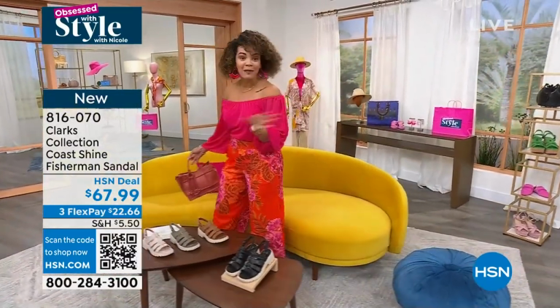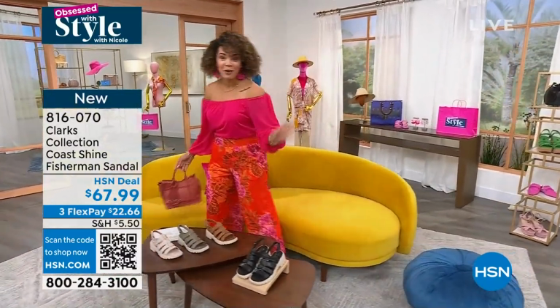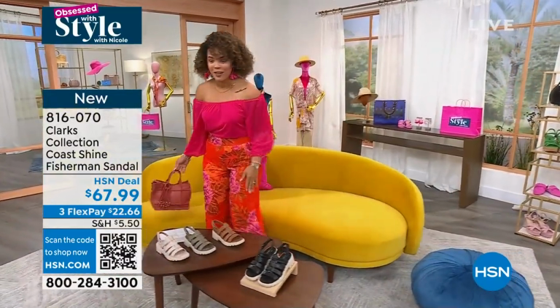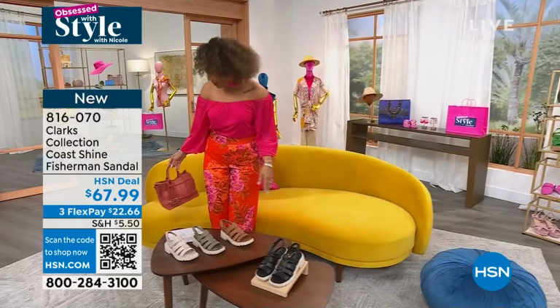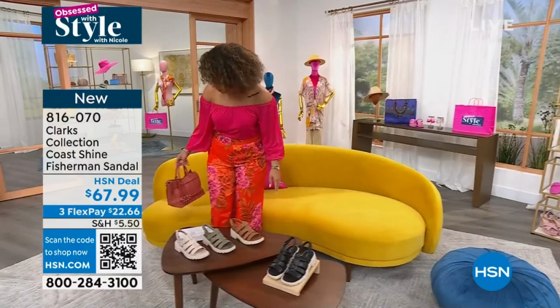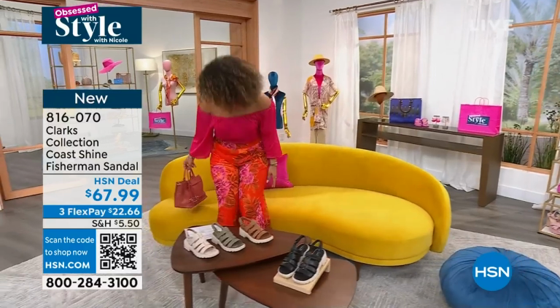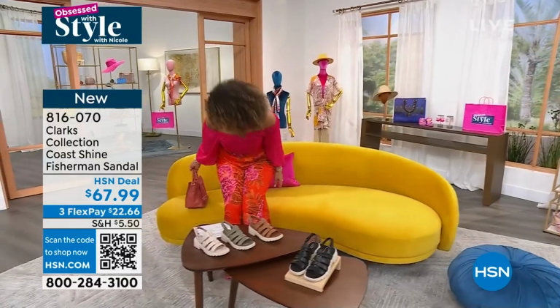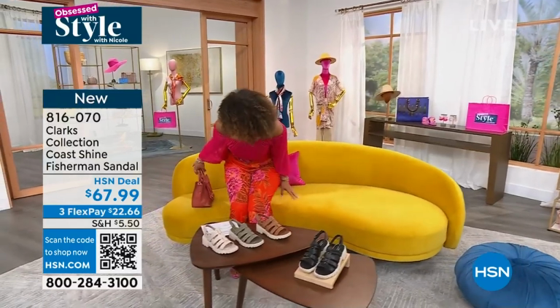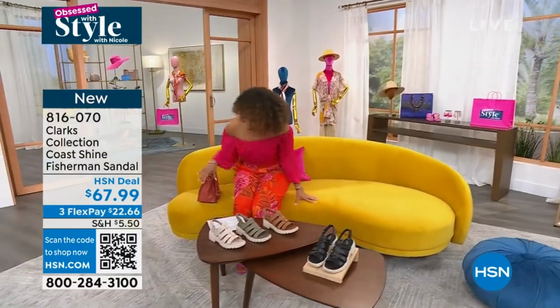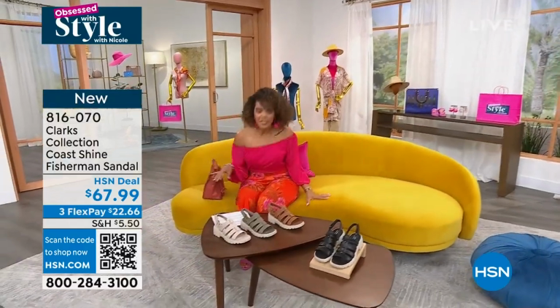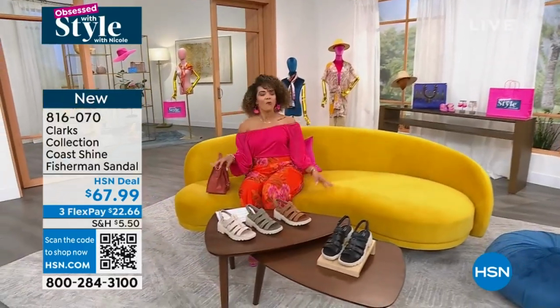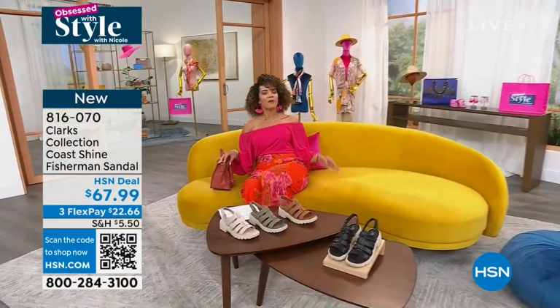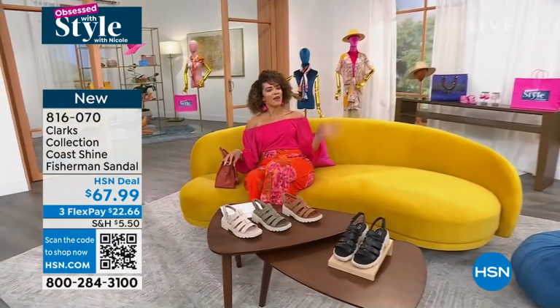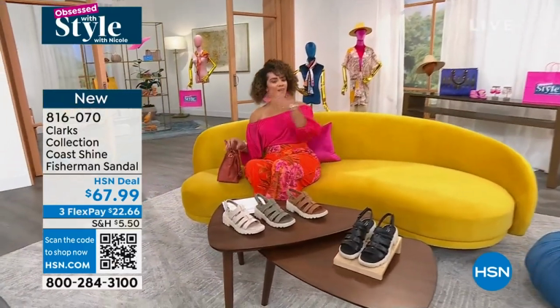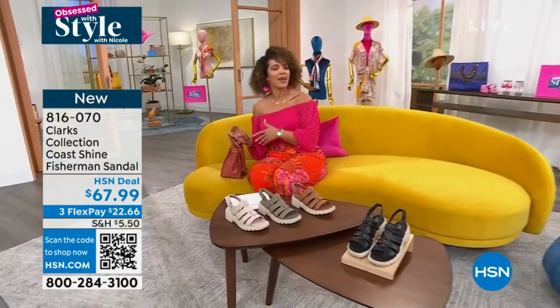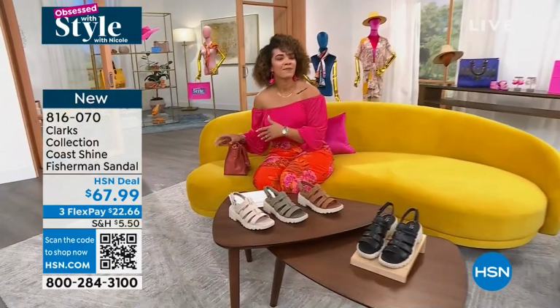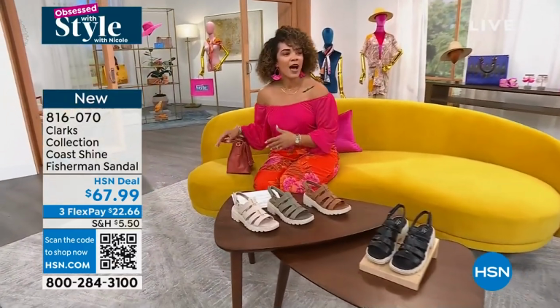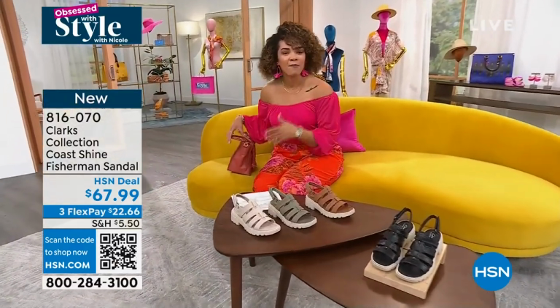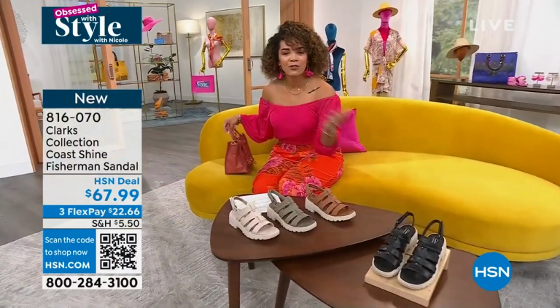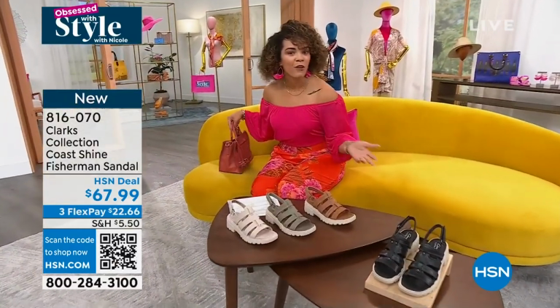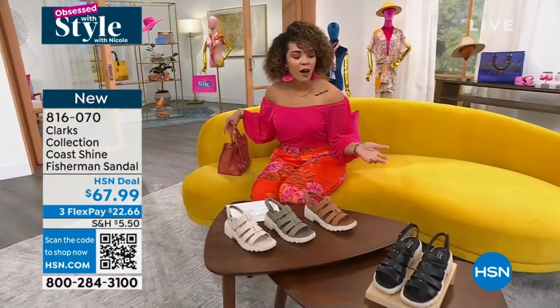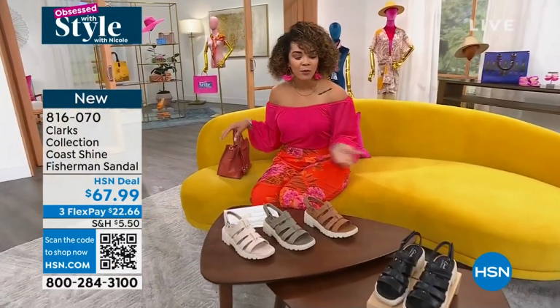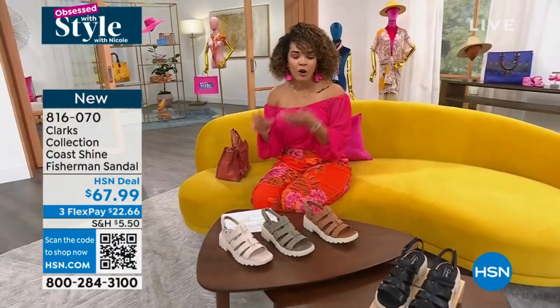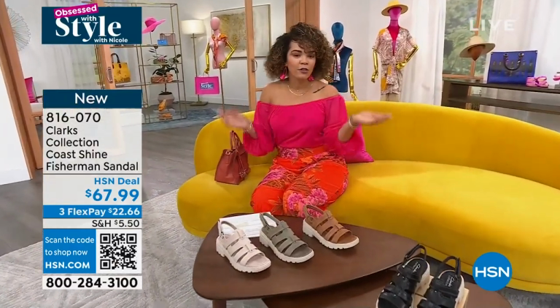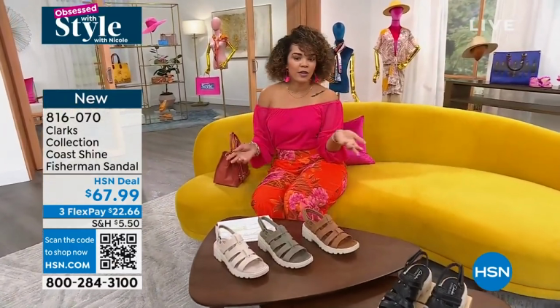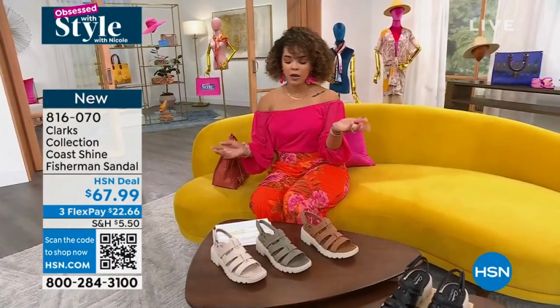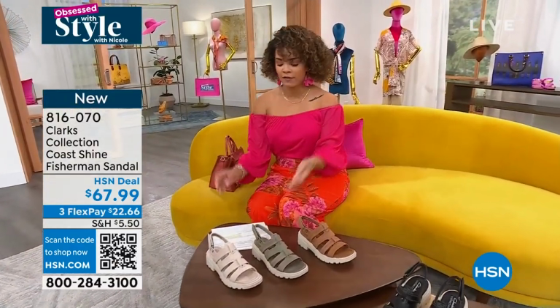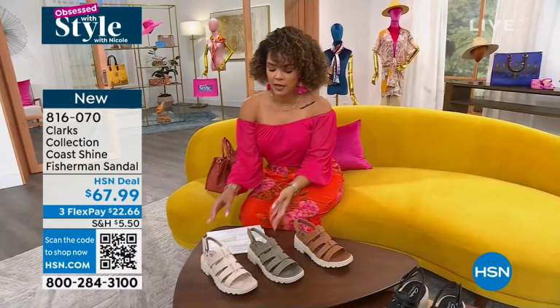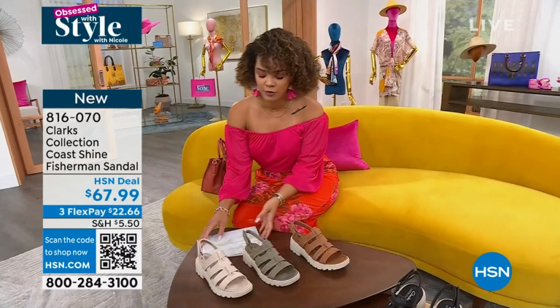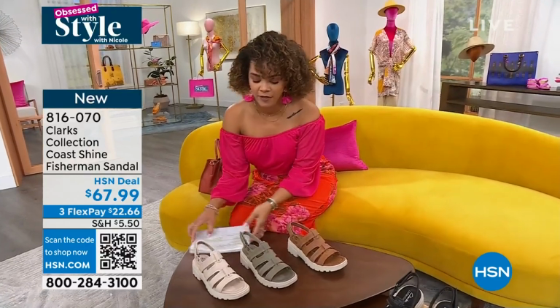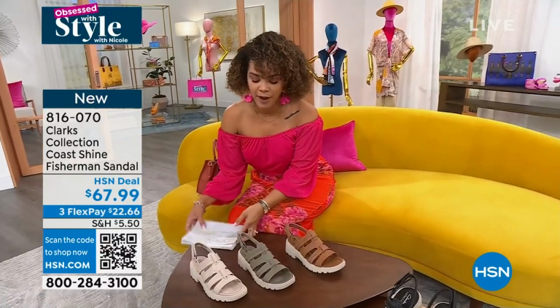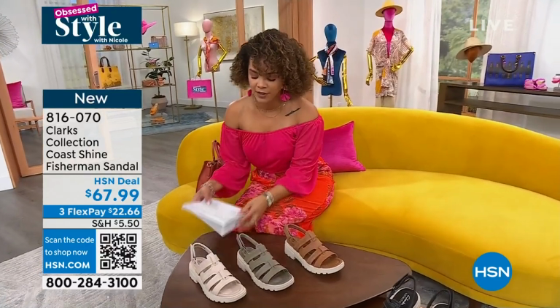My name's Nicole Hickel, by the way, if you're just joining us. Welcome in, make yourself comfortable. Hopefully you're drinking coffee, eating your favorite breakfast.